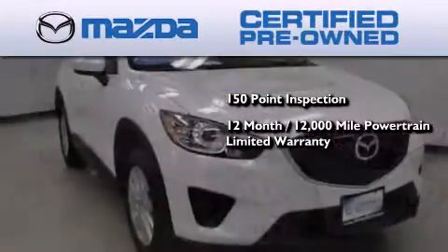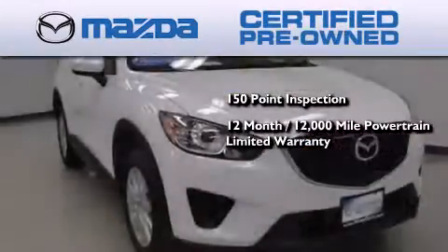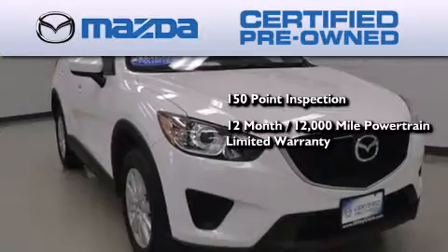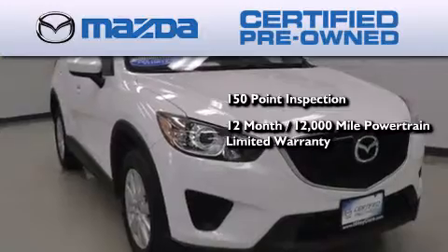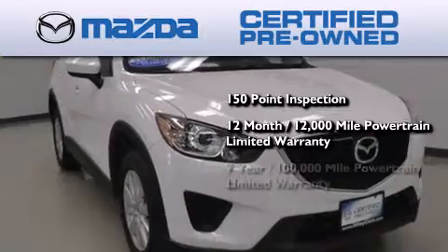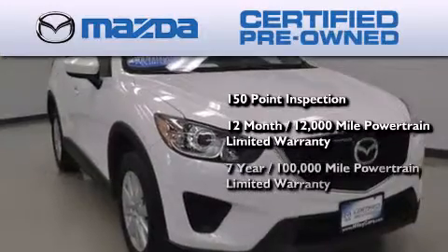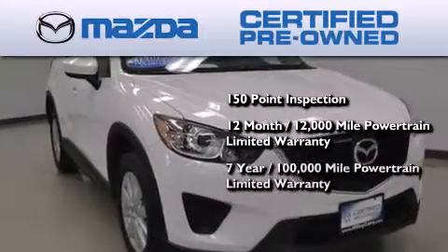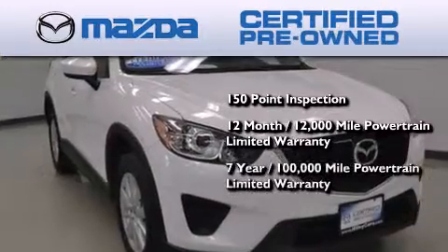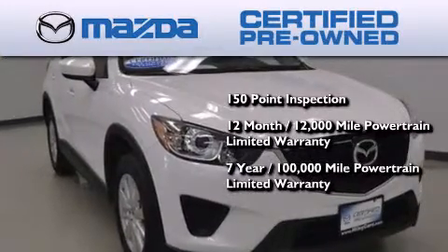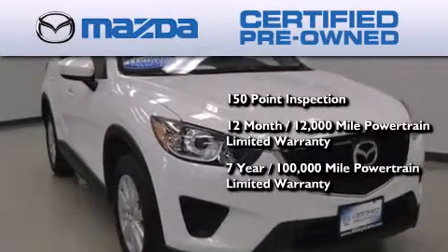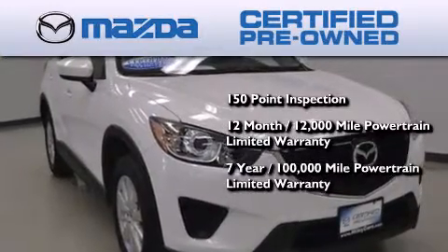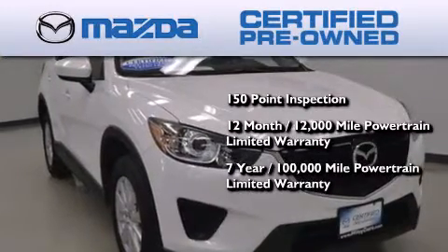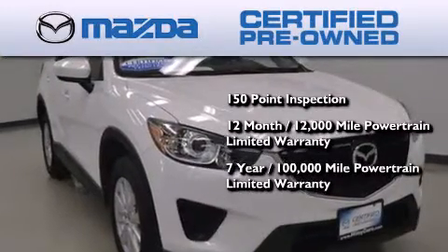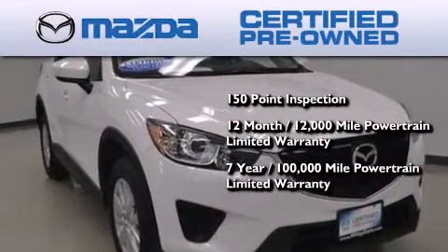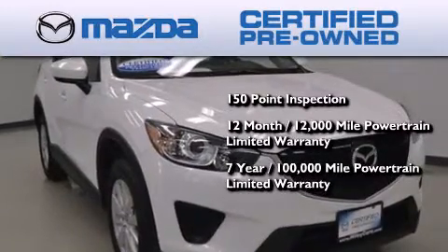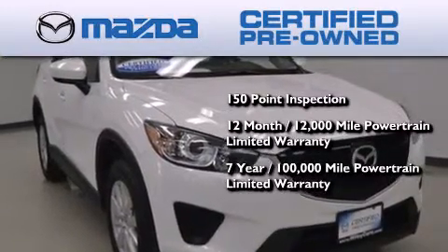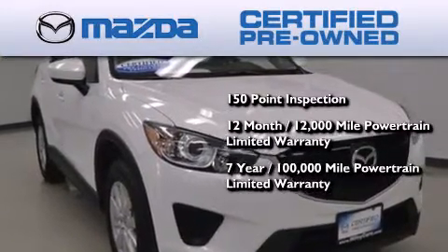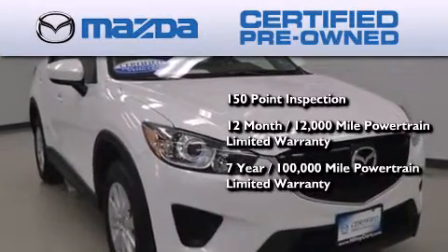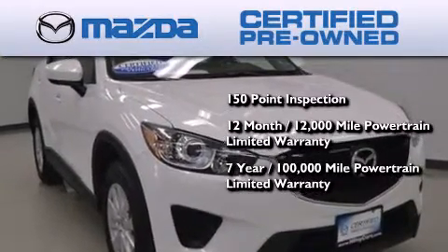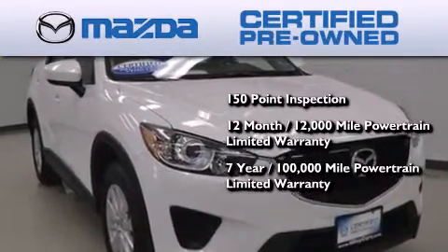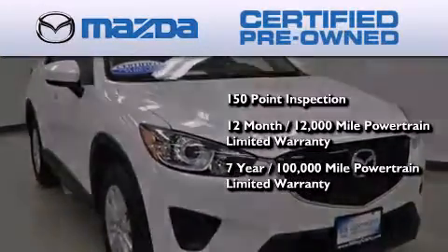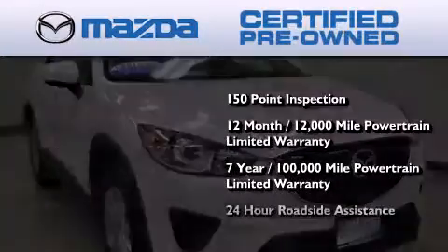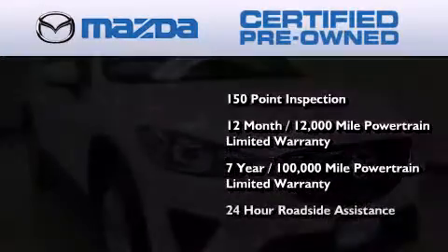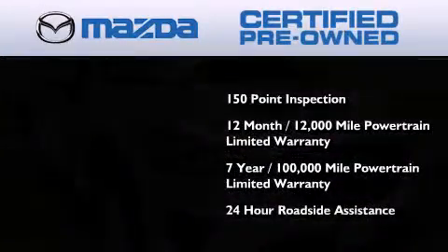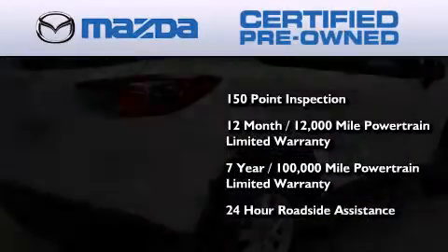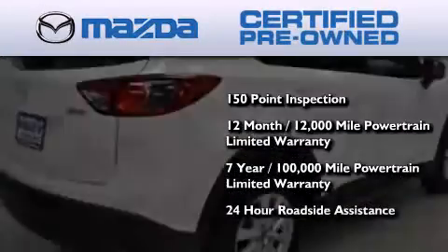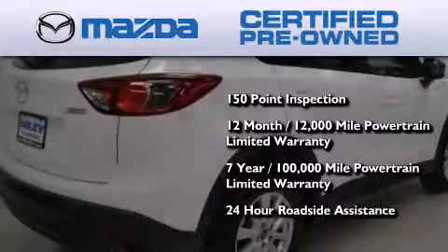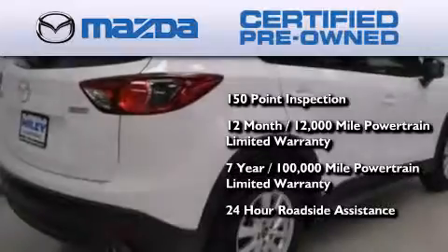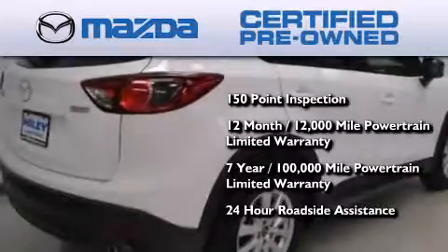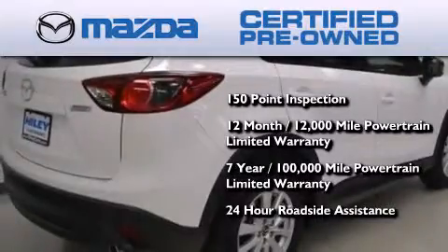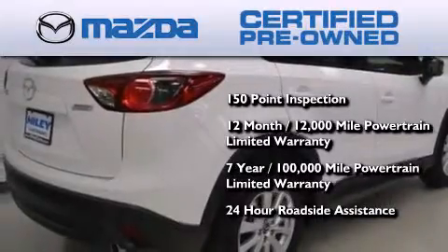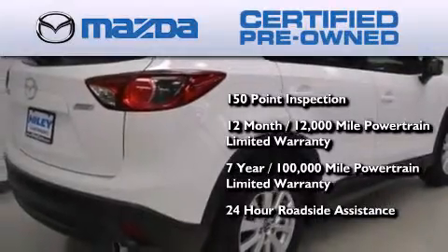A 7-year, 100,000-mile powertrain limited warranty, and 24-hour roadside assistance throughout the term of the powertrain warranty.